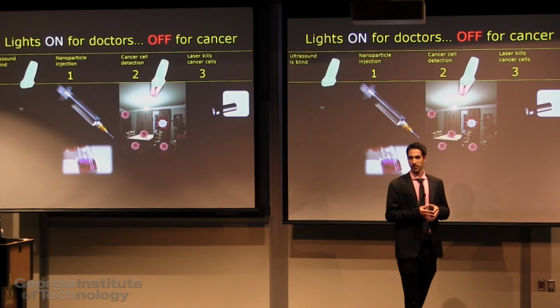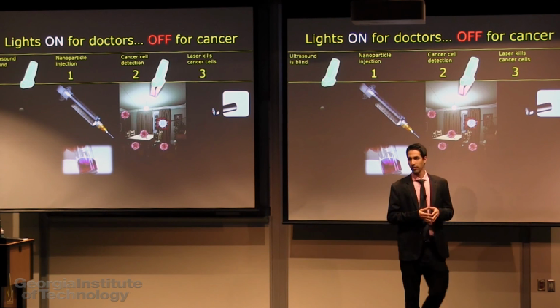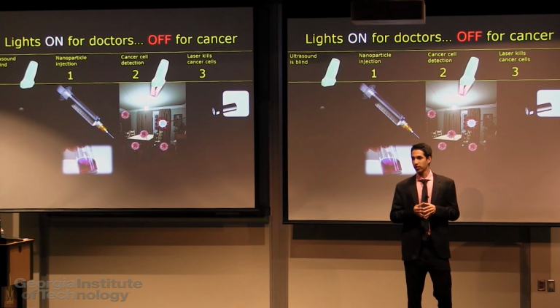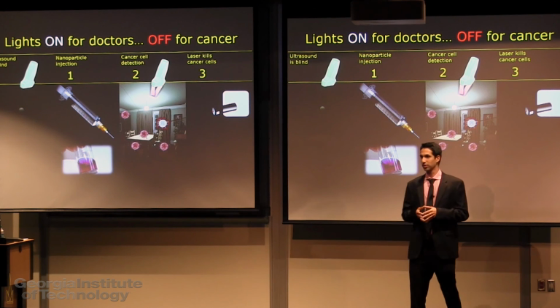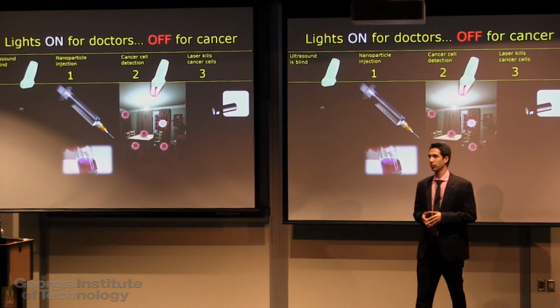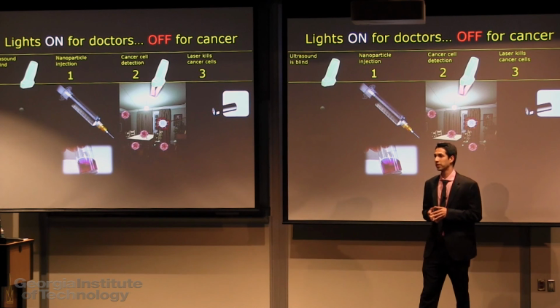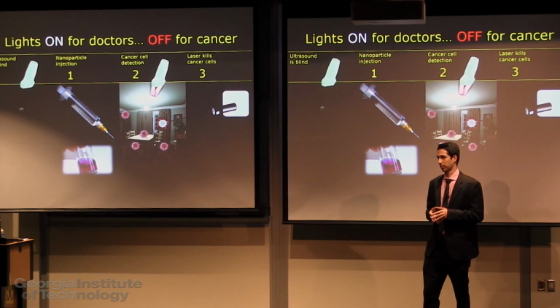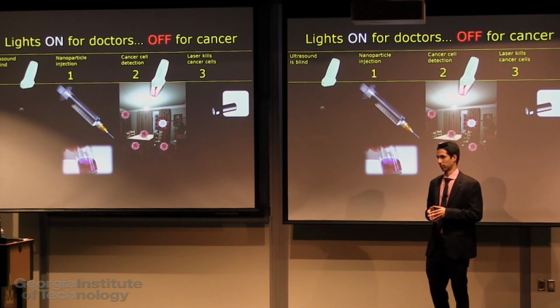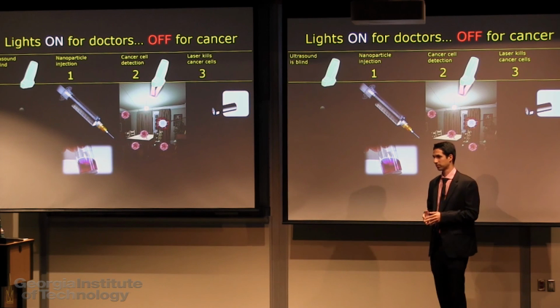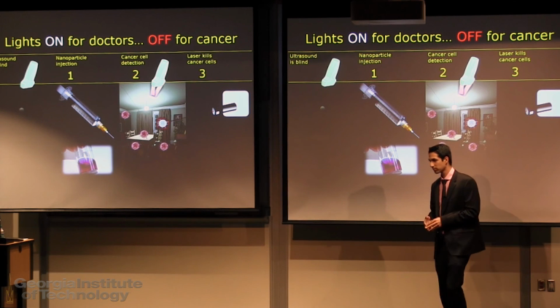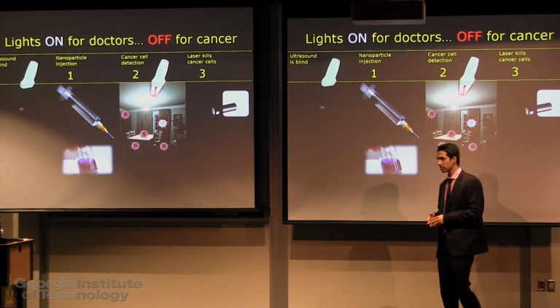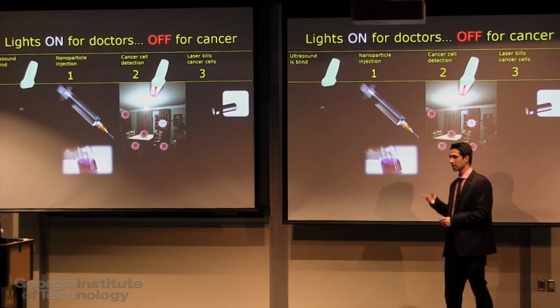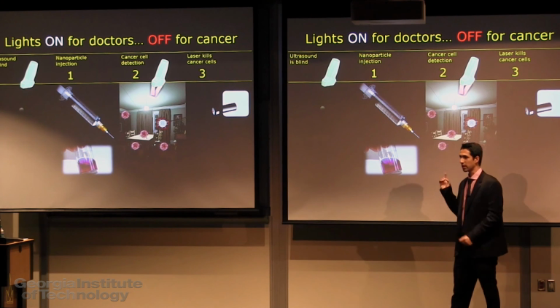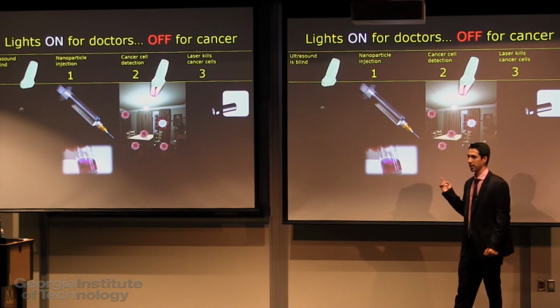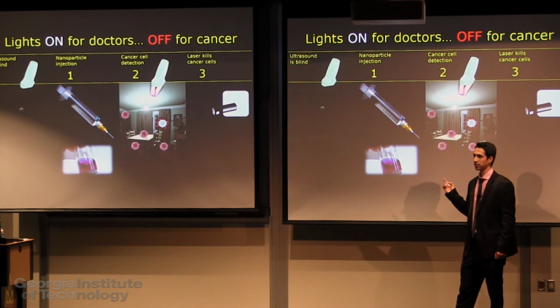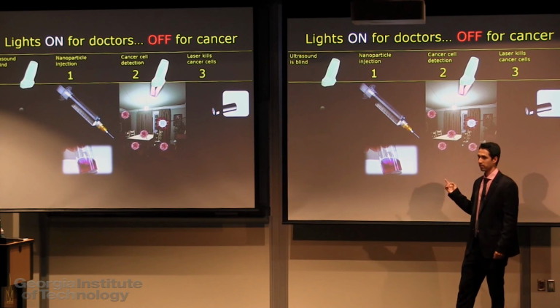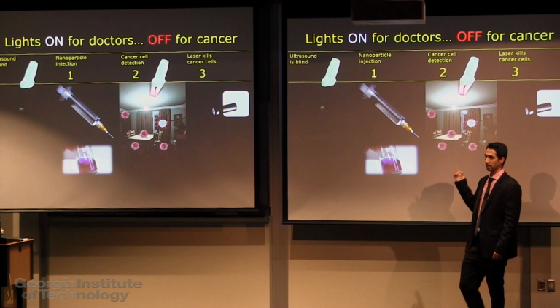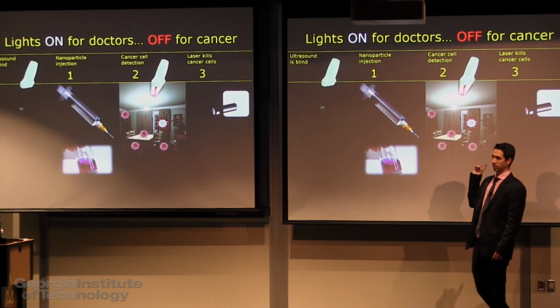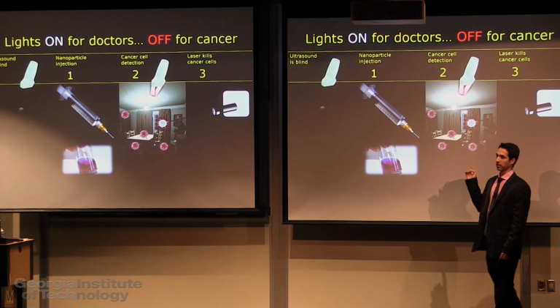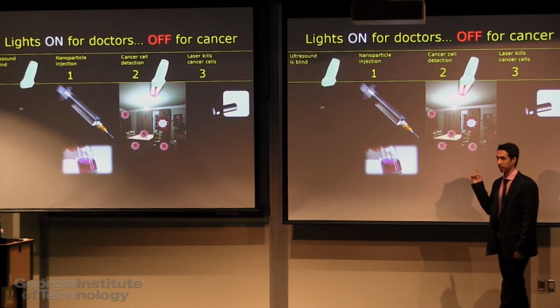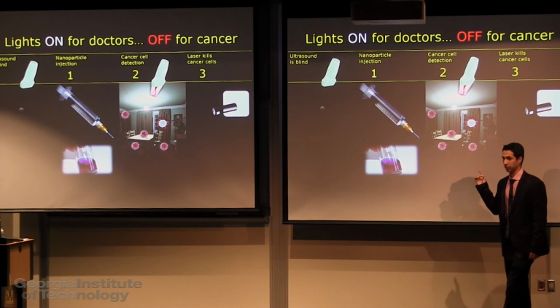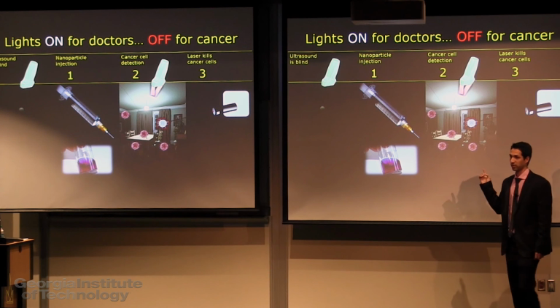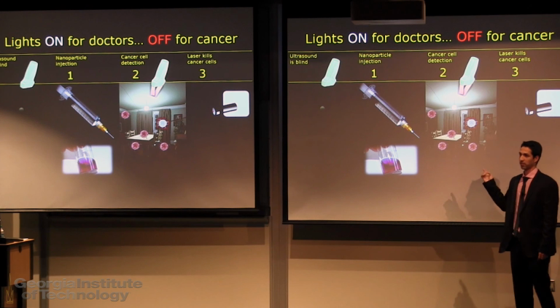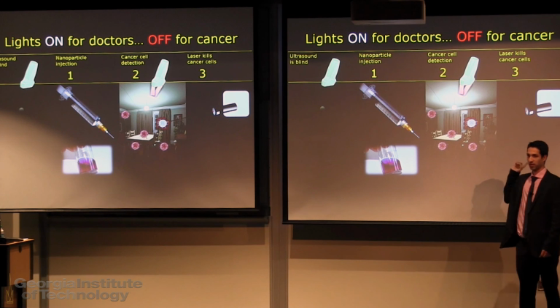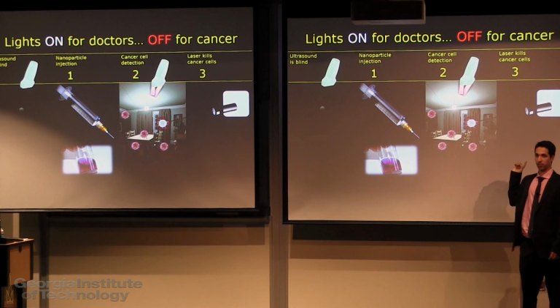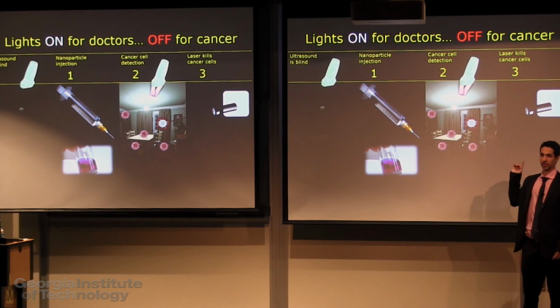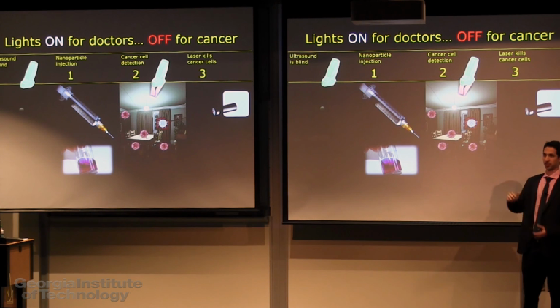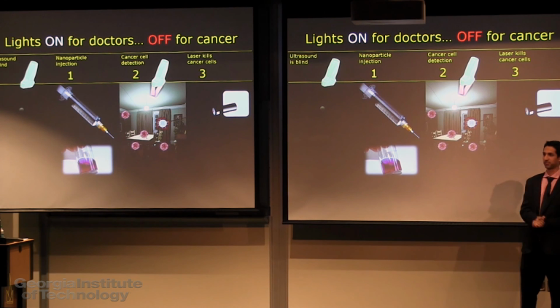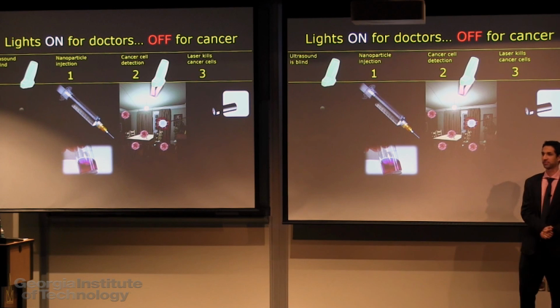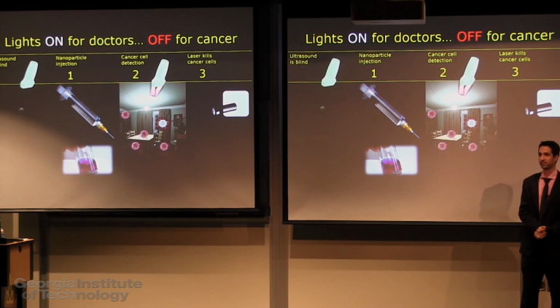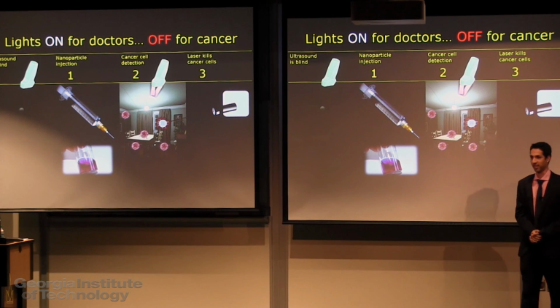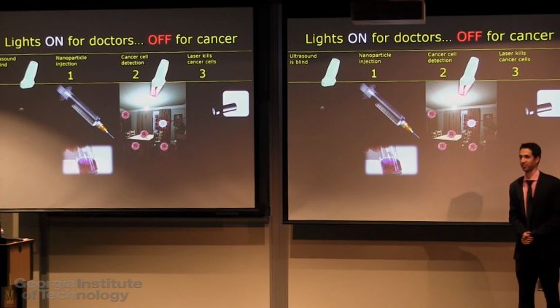For doctors, it would be simple: inject, look at the screen, burn the cancer. Thank you.